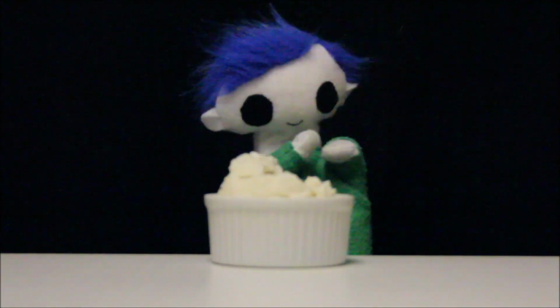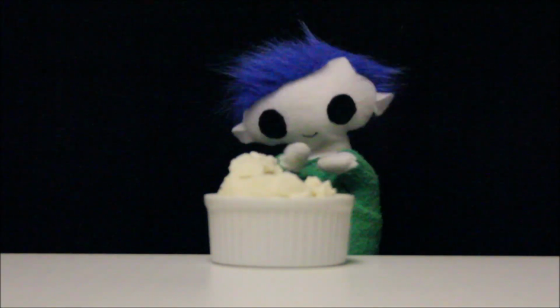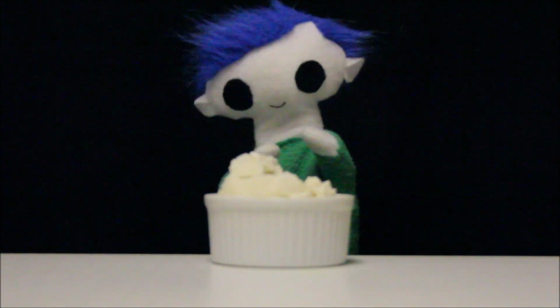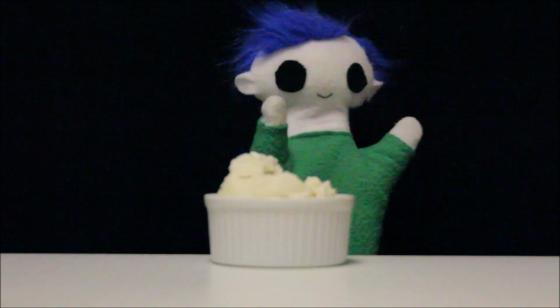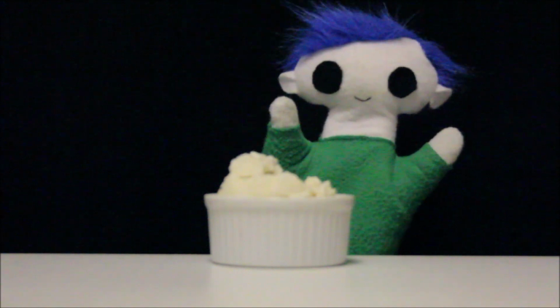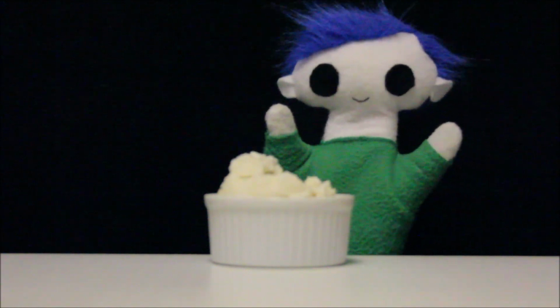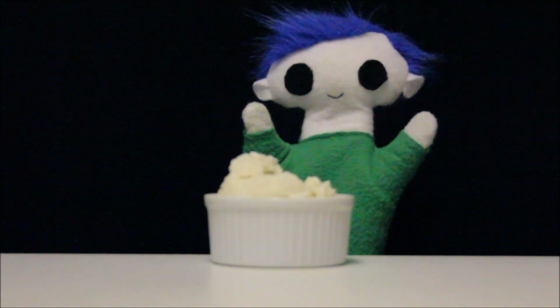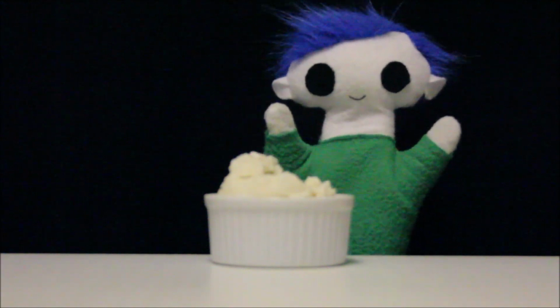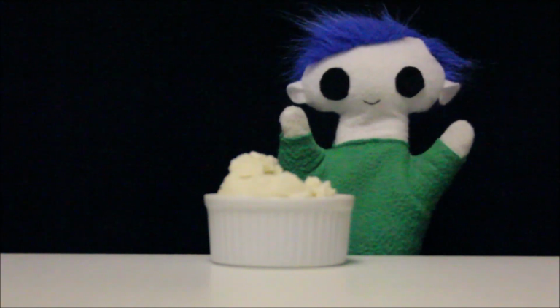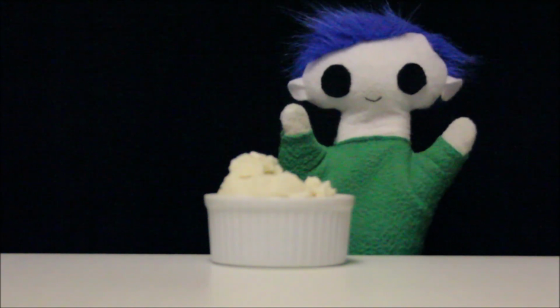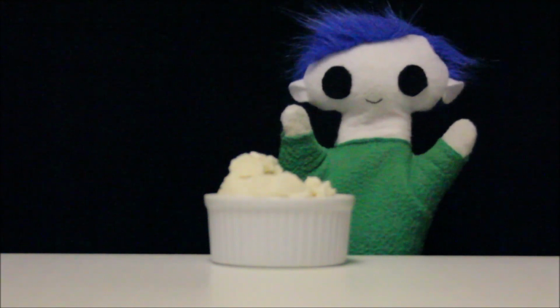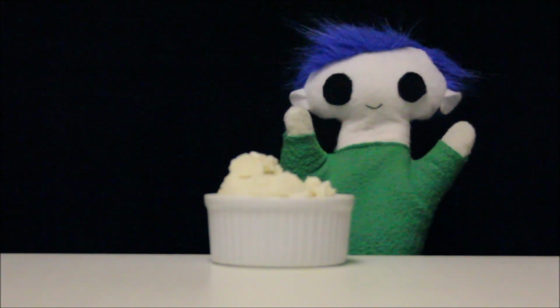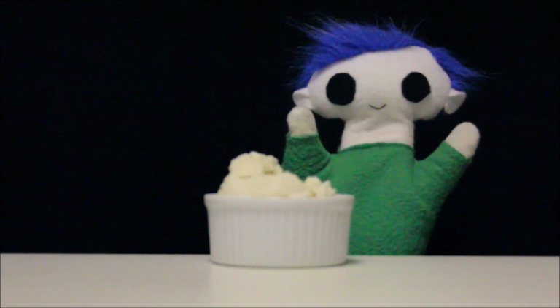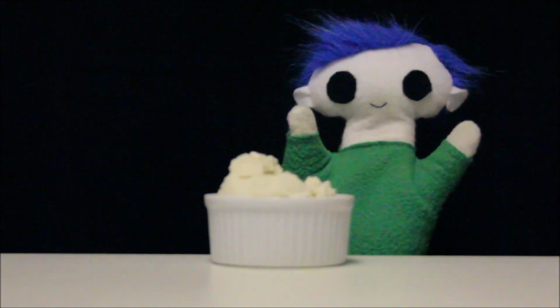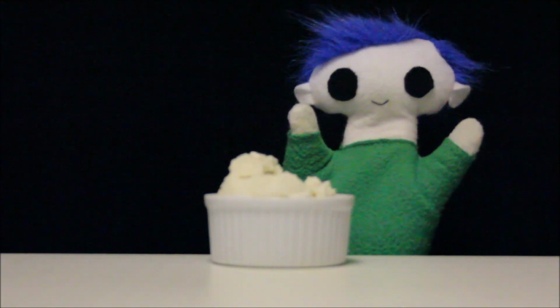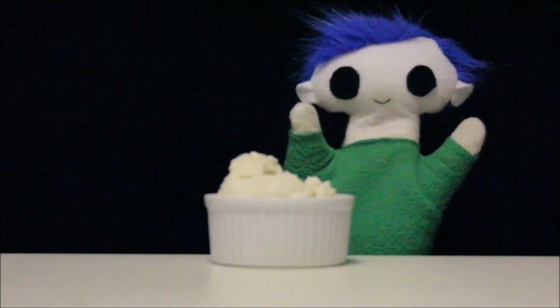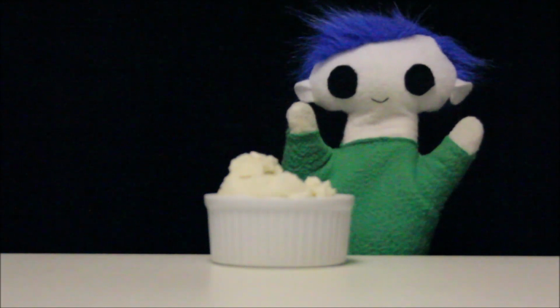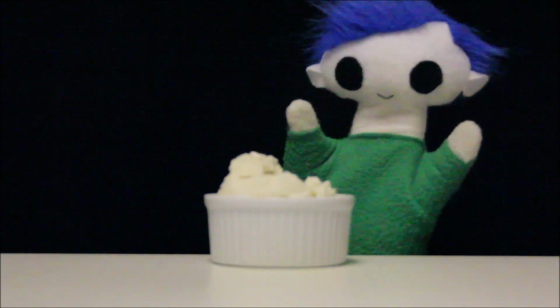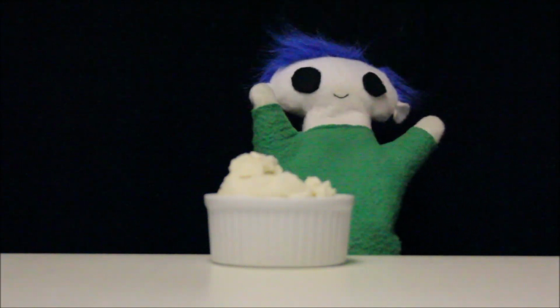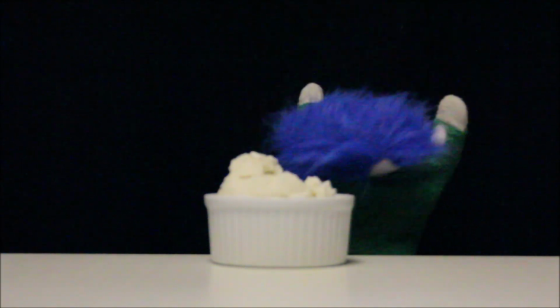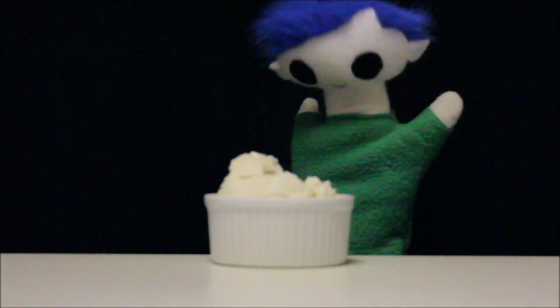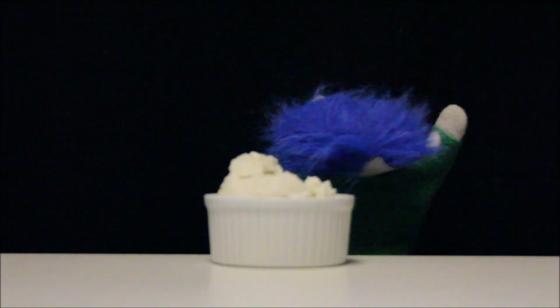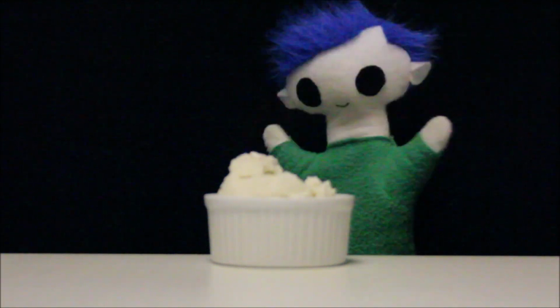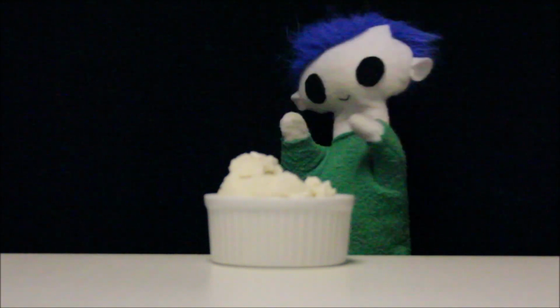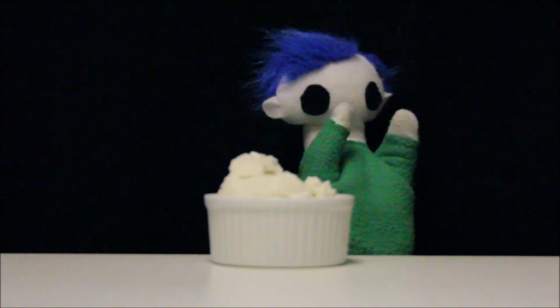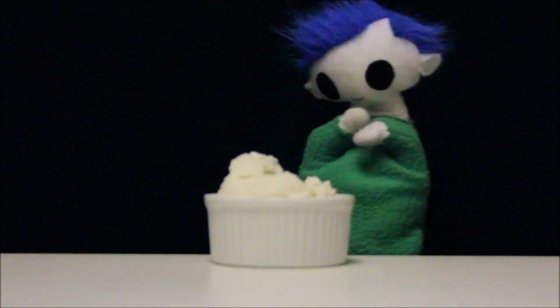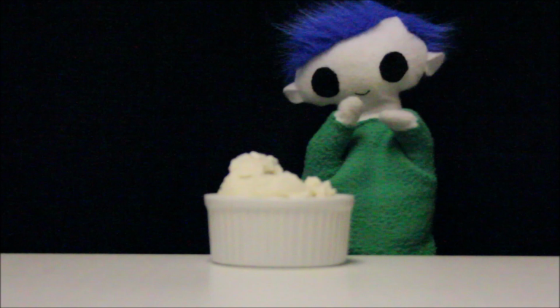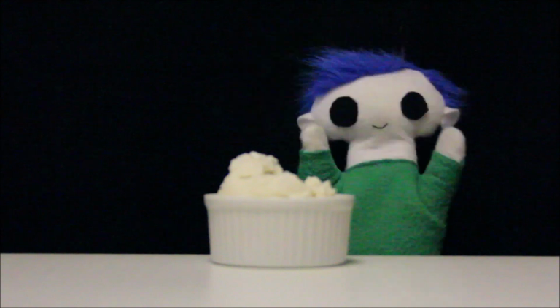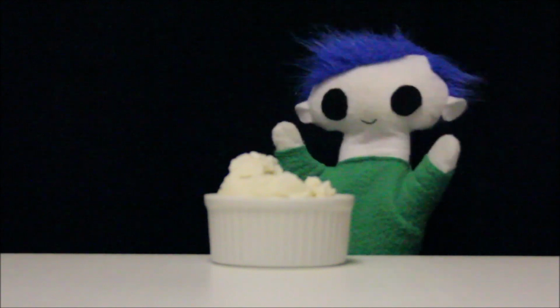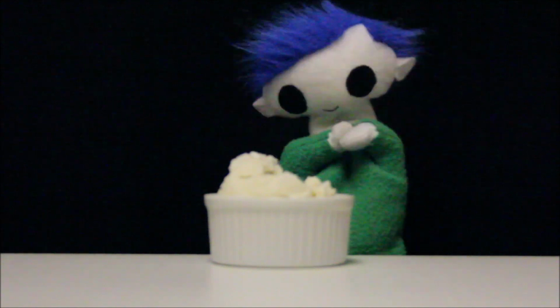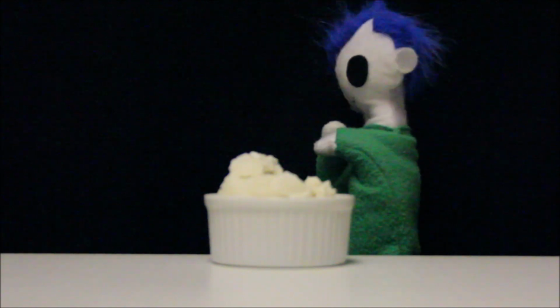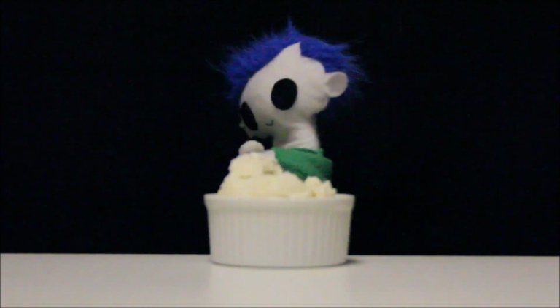Thank you, Abby, for your great video request. The ice cream looks delicious, Odie!